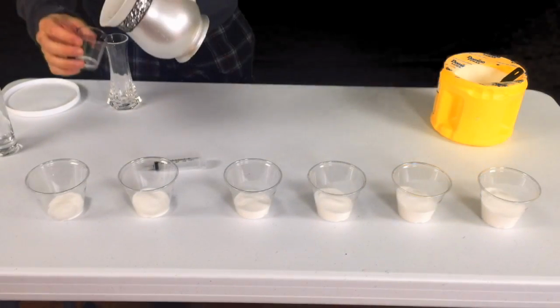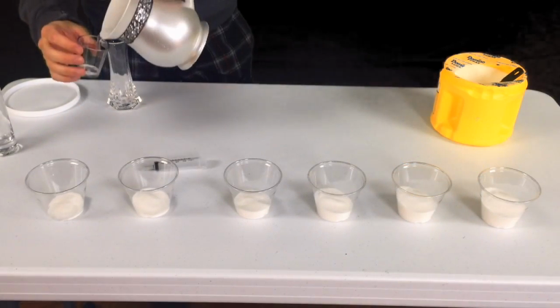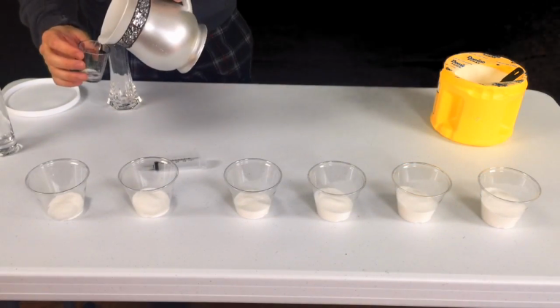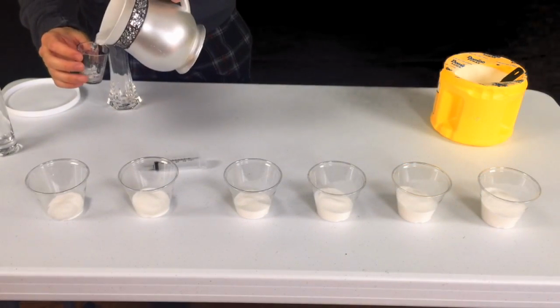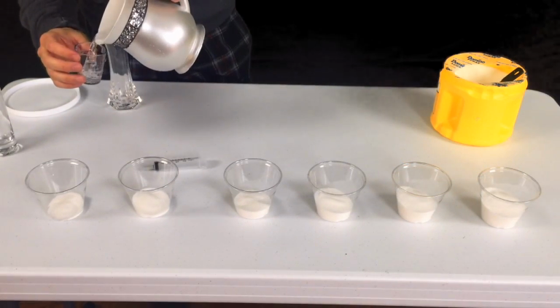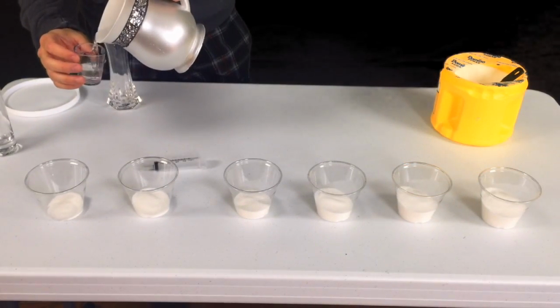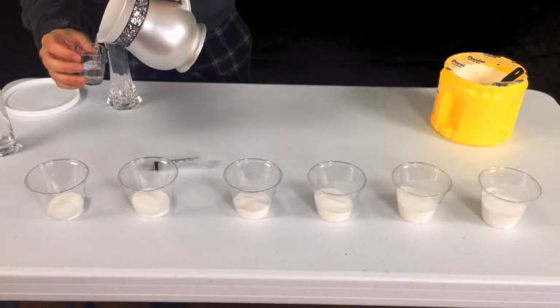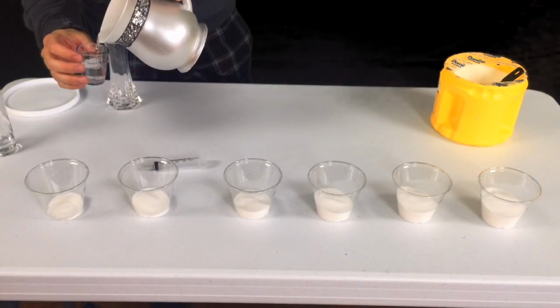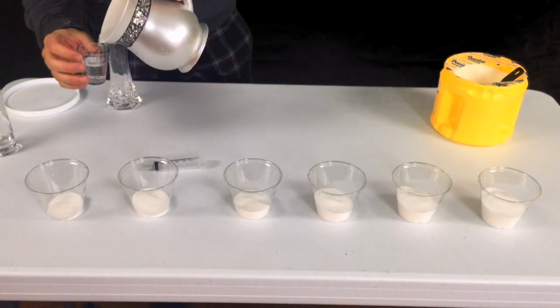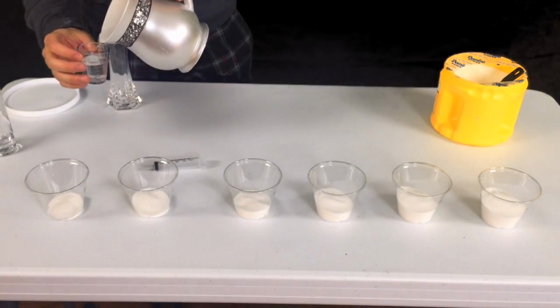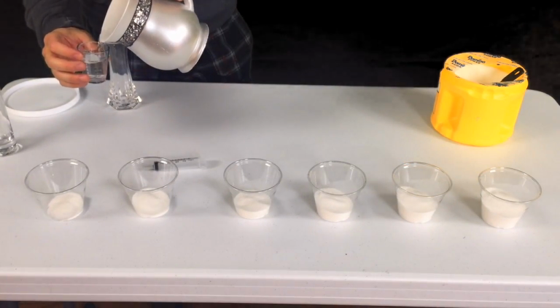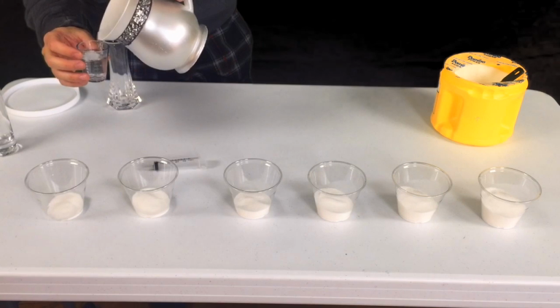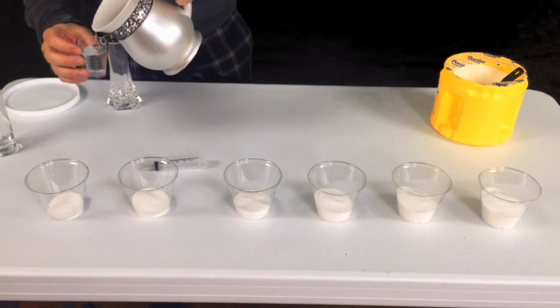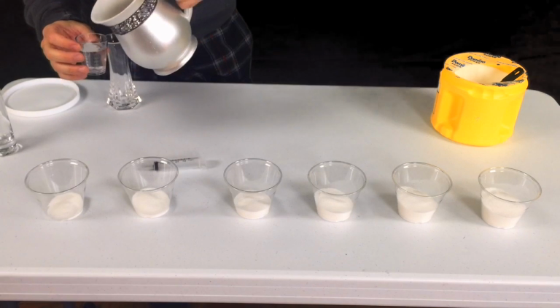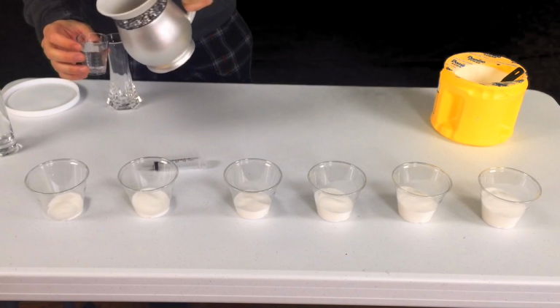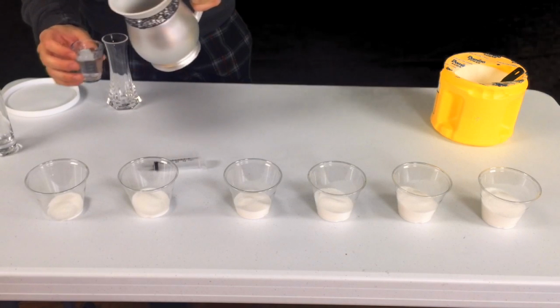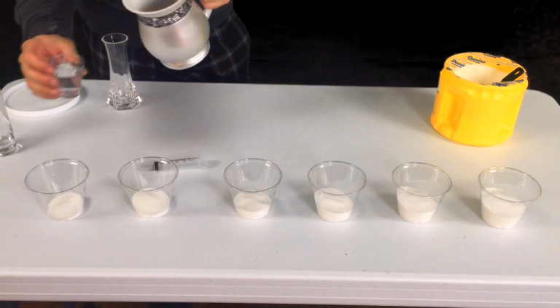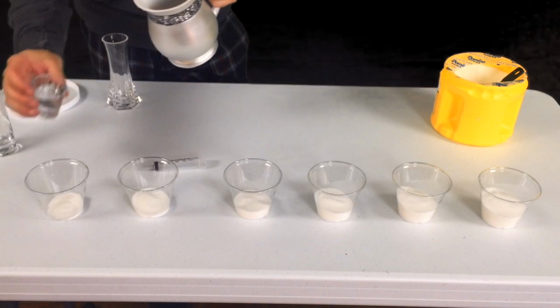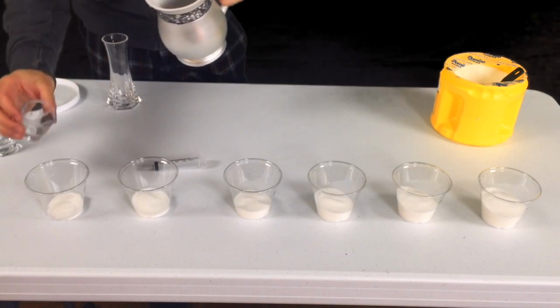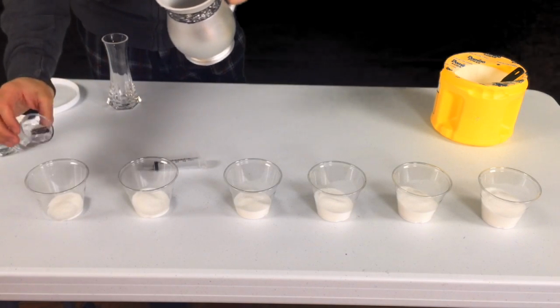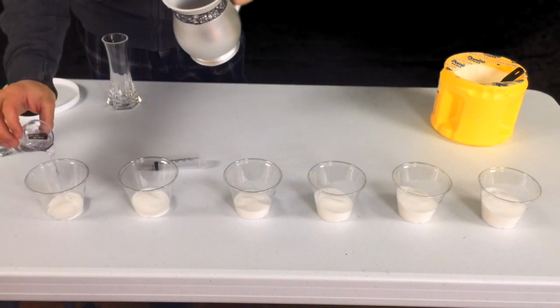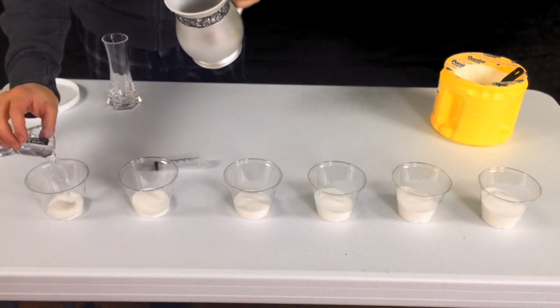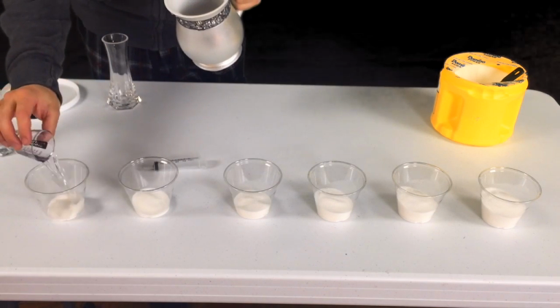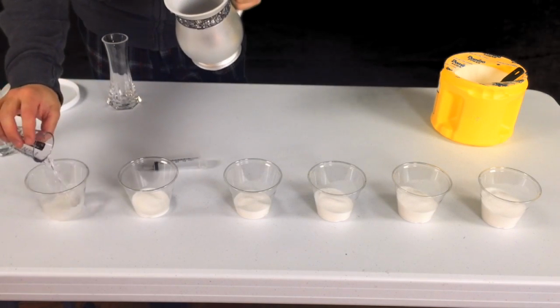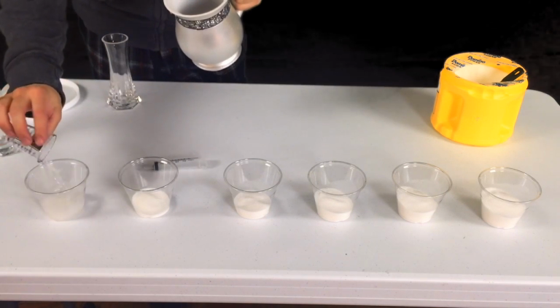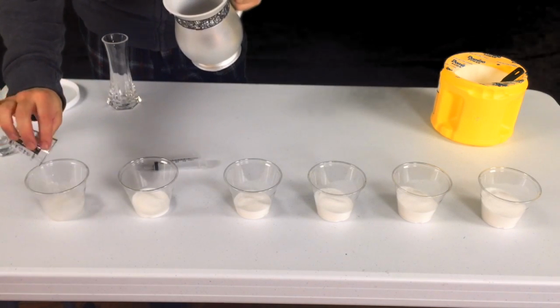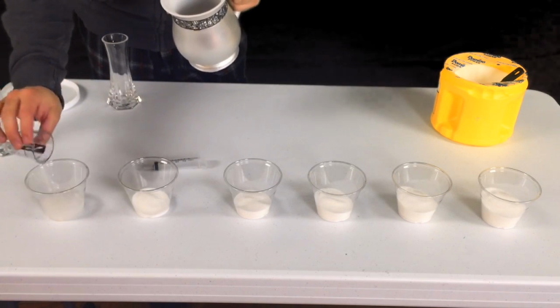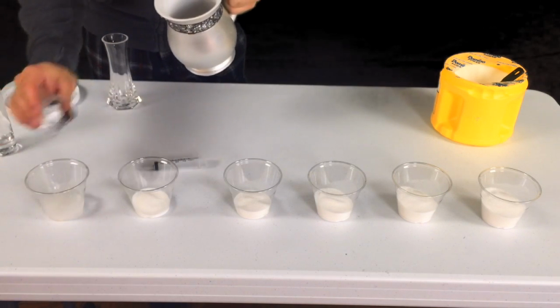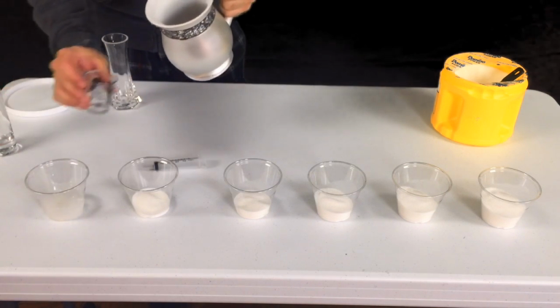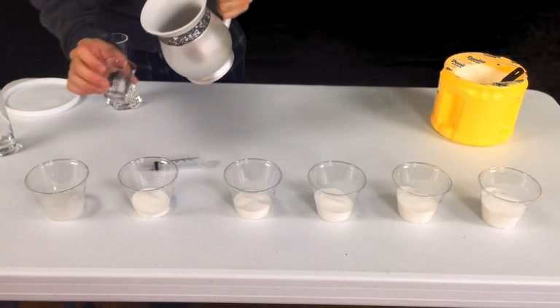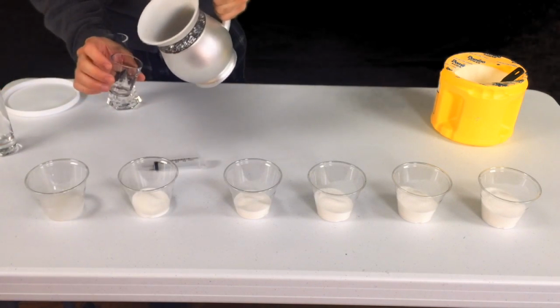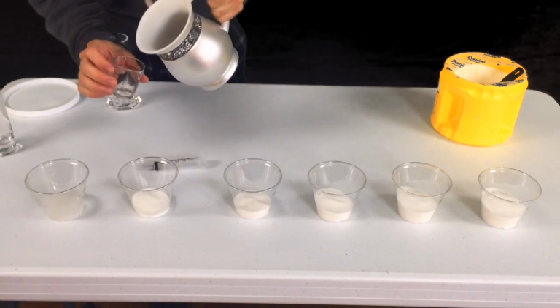Then add about three tablespoons of water to each cup — that's about 45 milliliters.